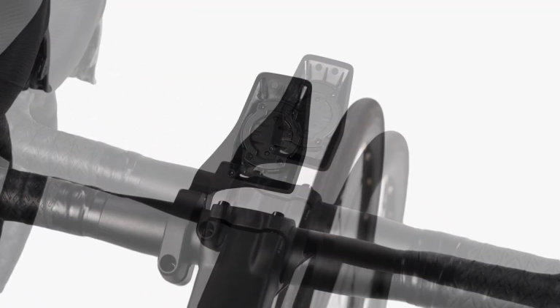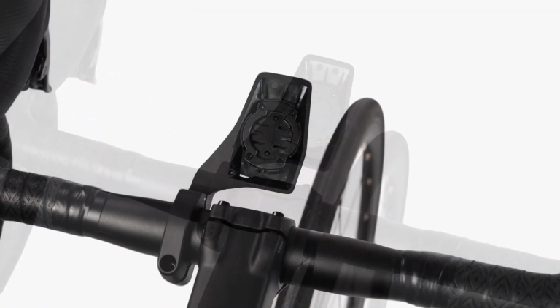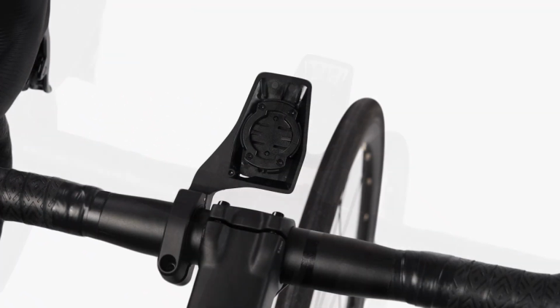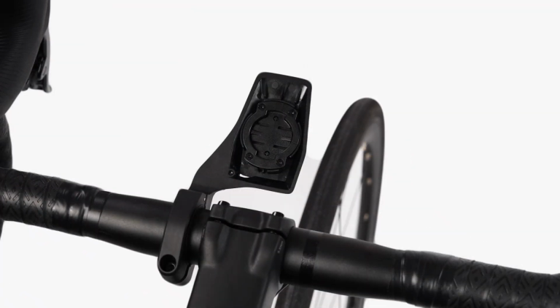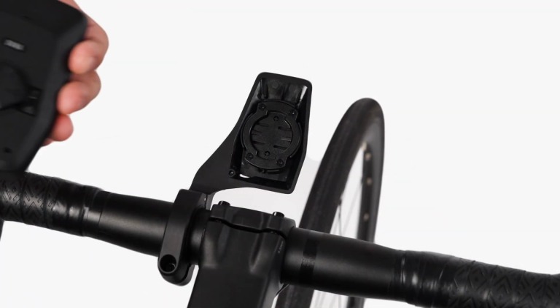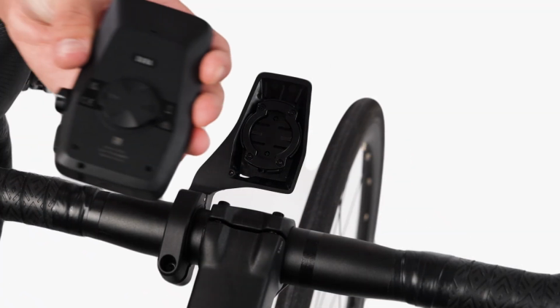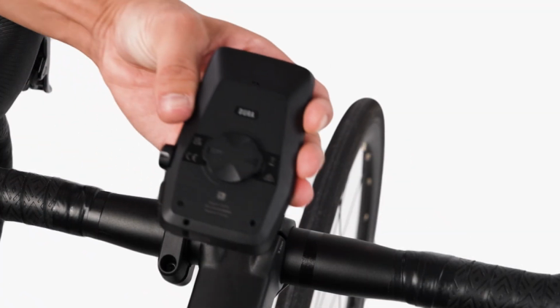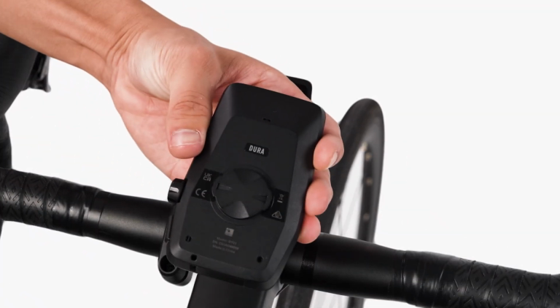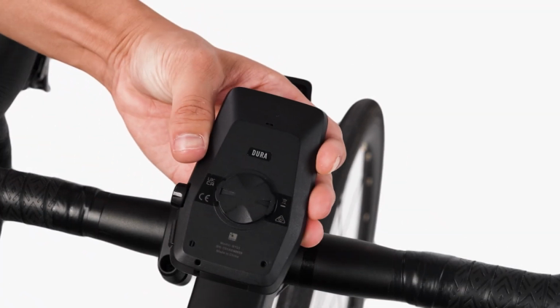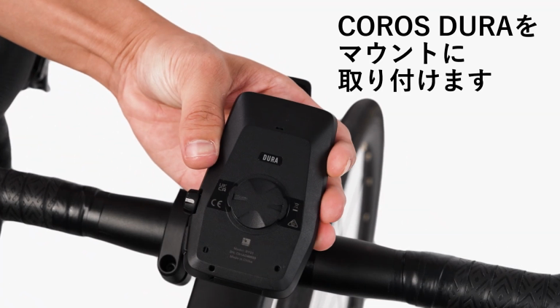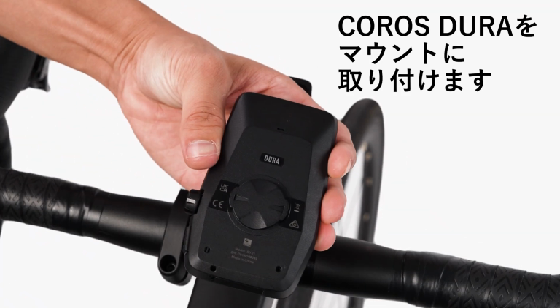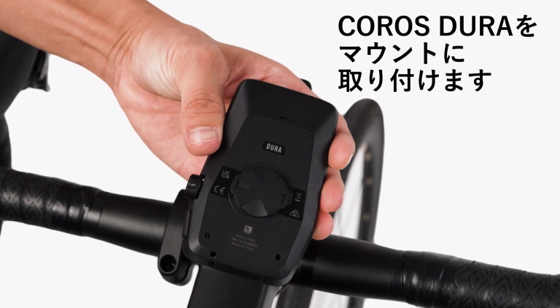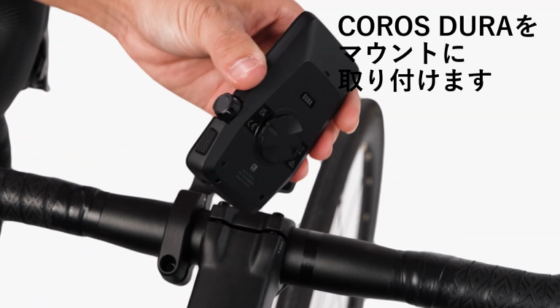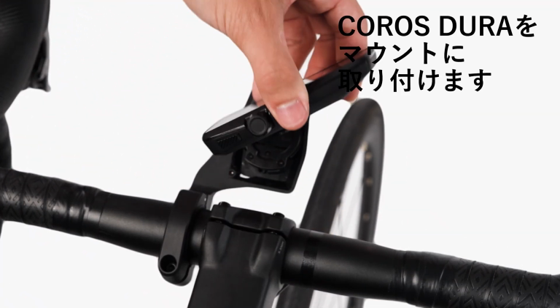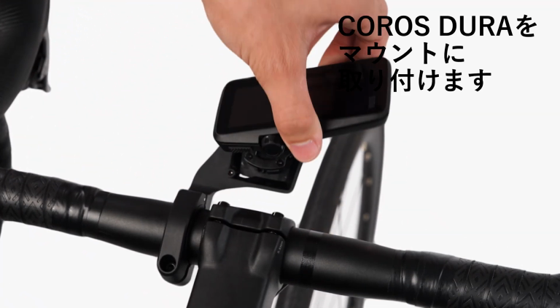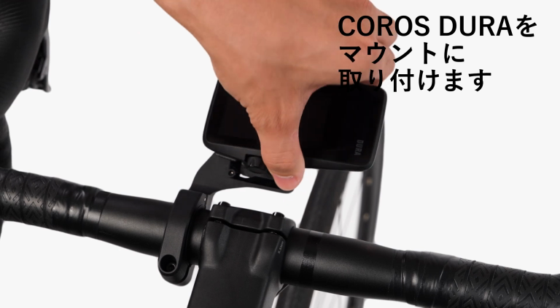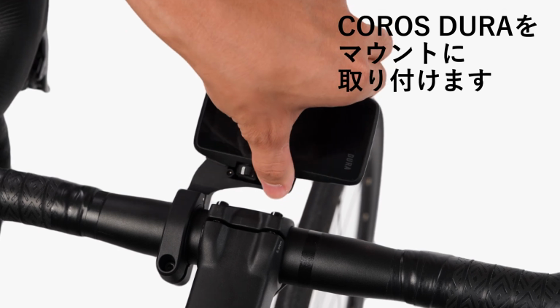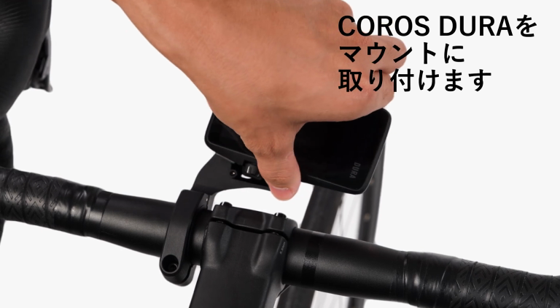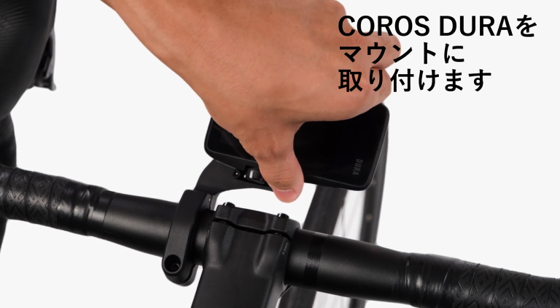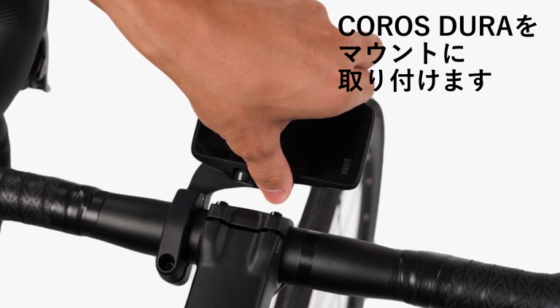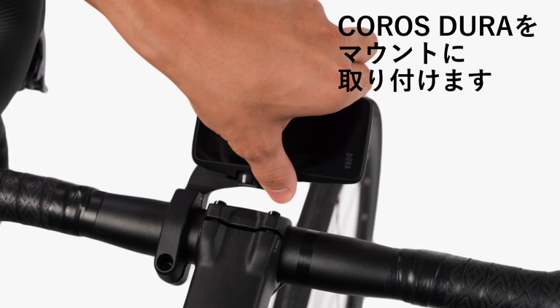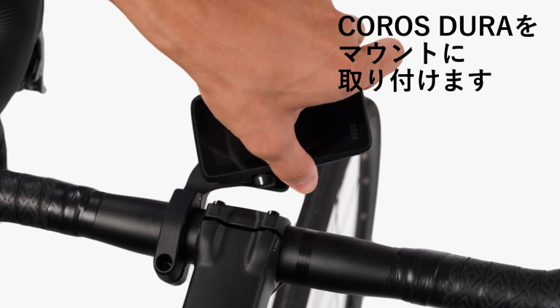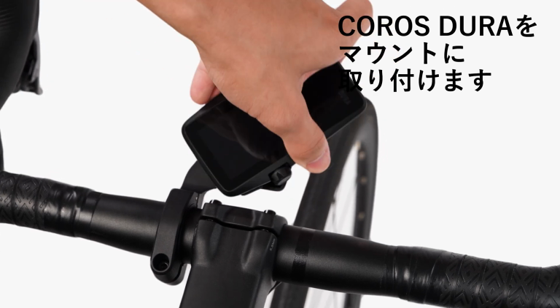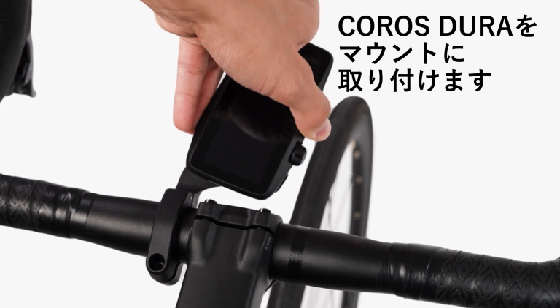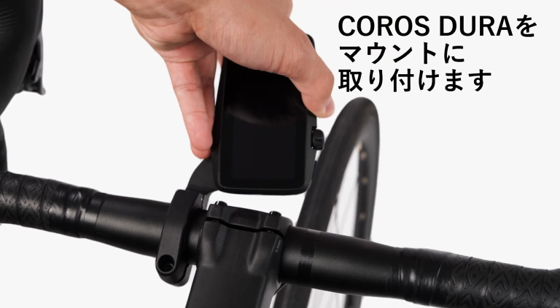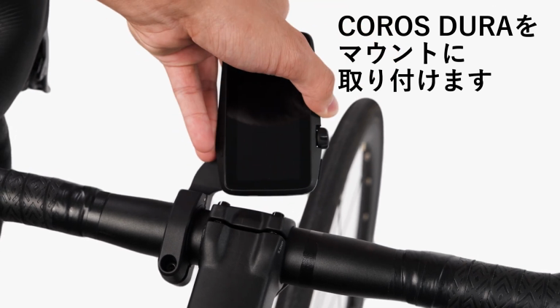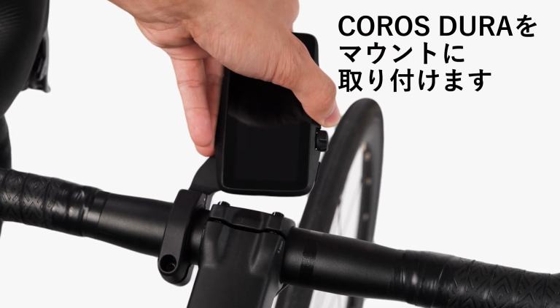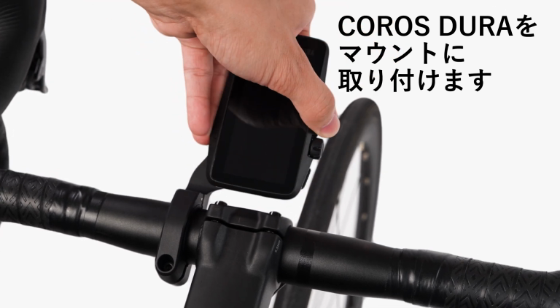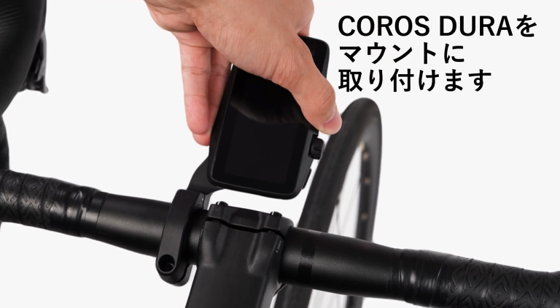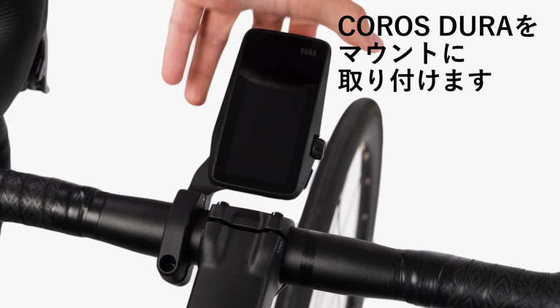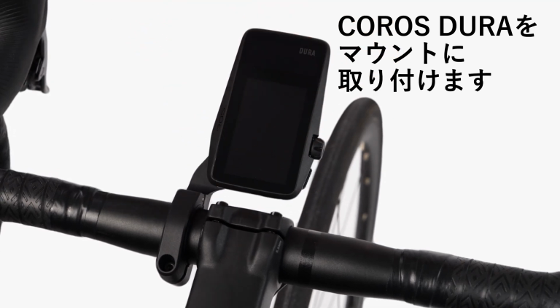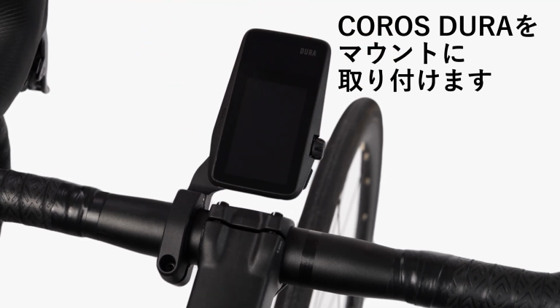Lastly, place your Dura horizontally on the mount and rotate it 90 degrees until it snaps into place vertically.